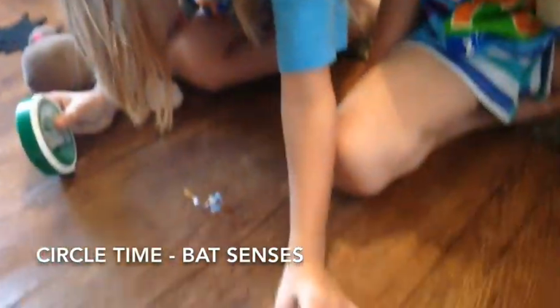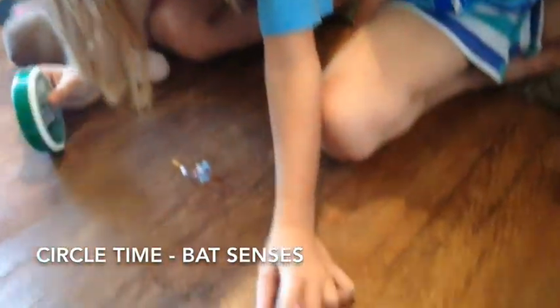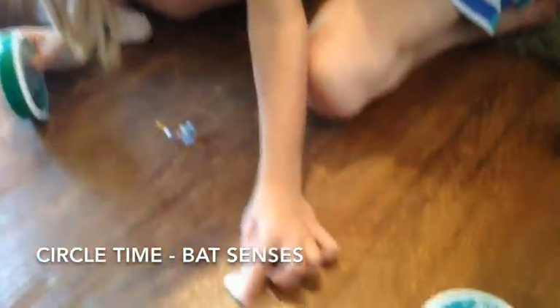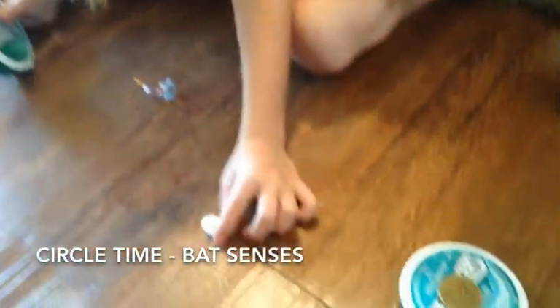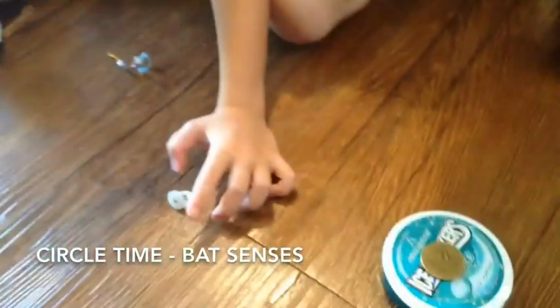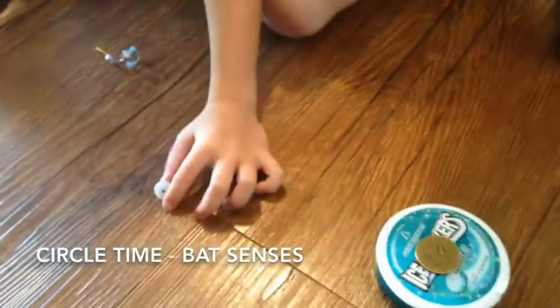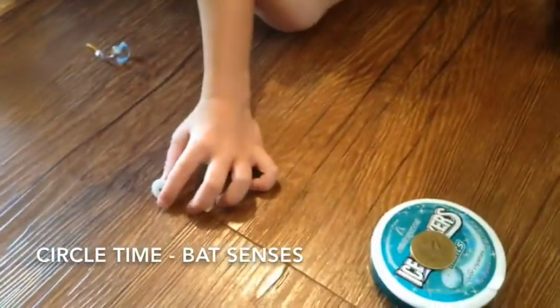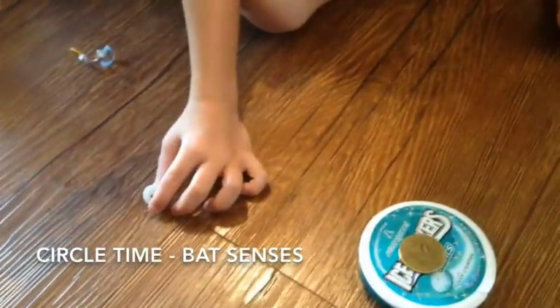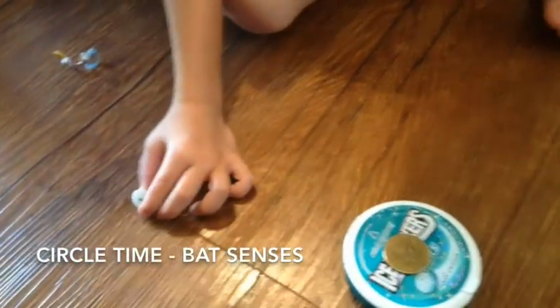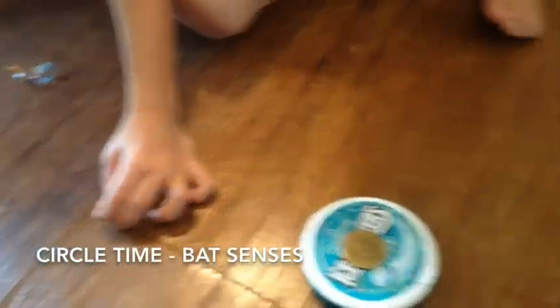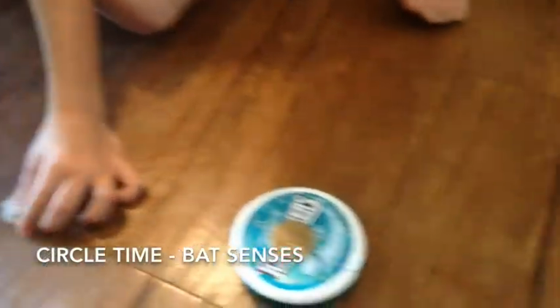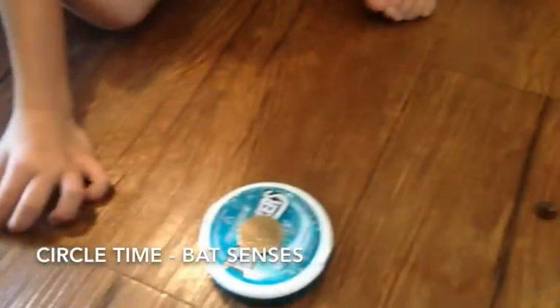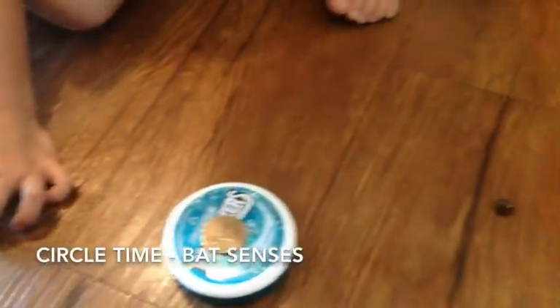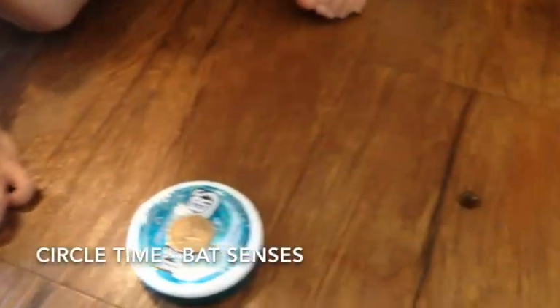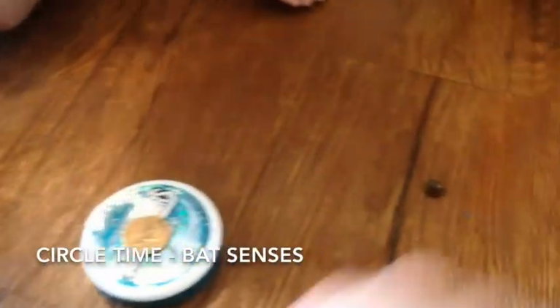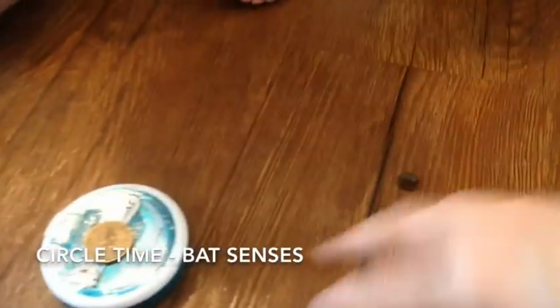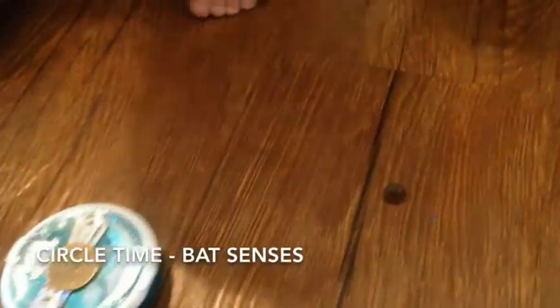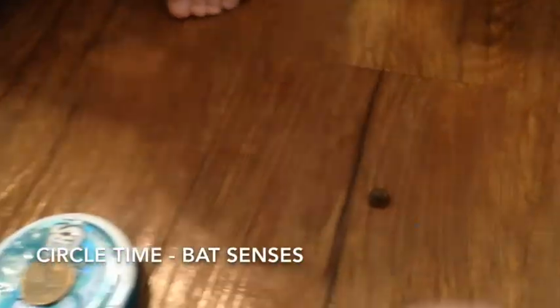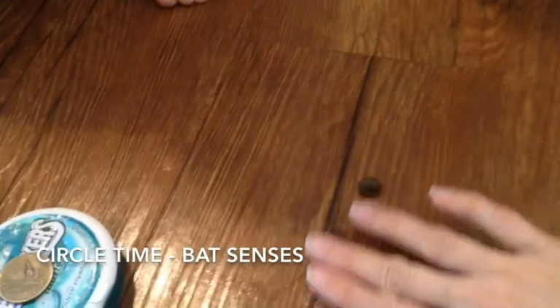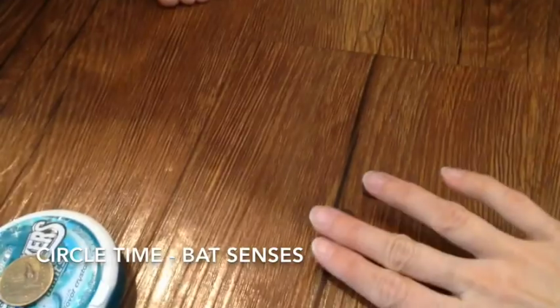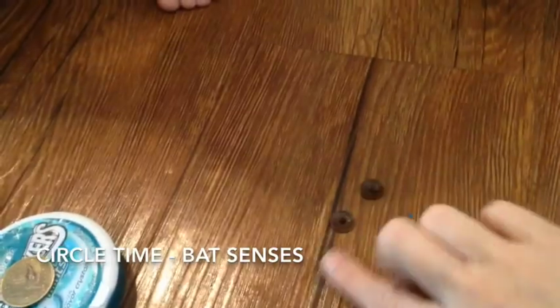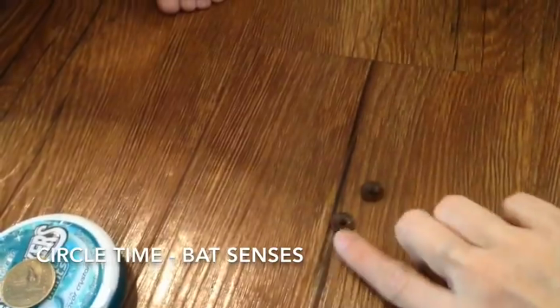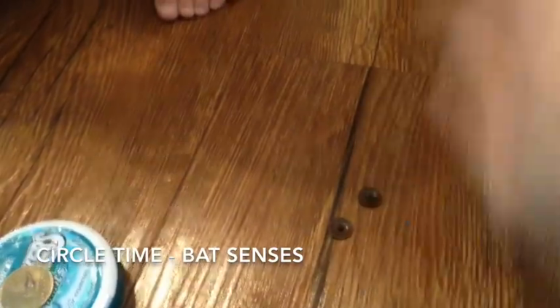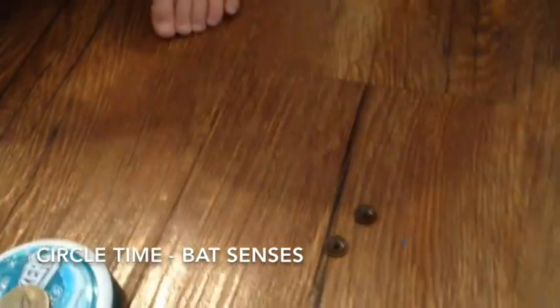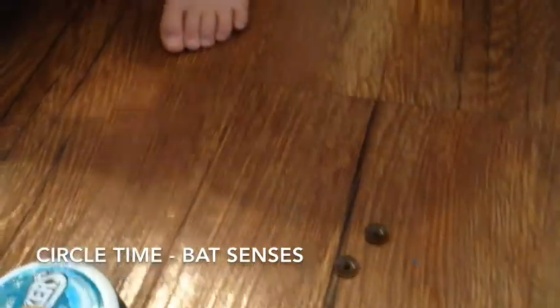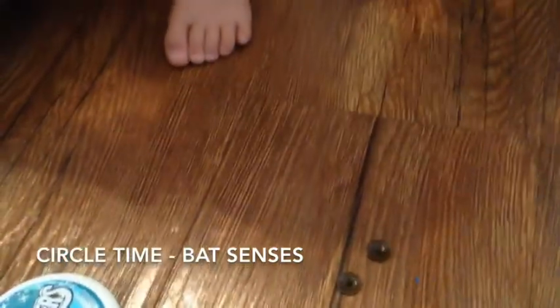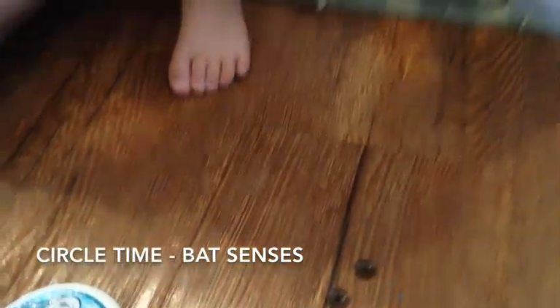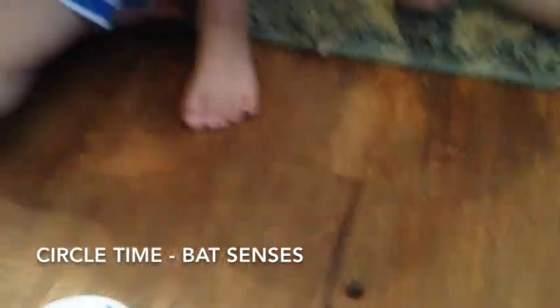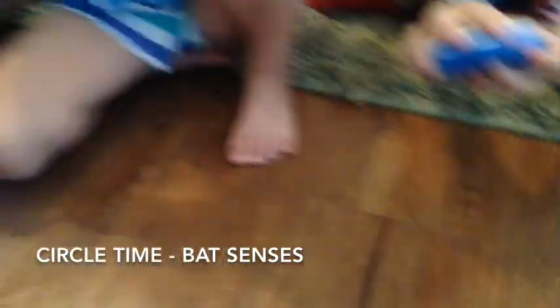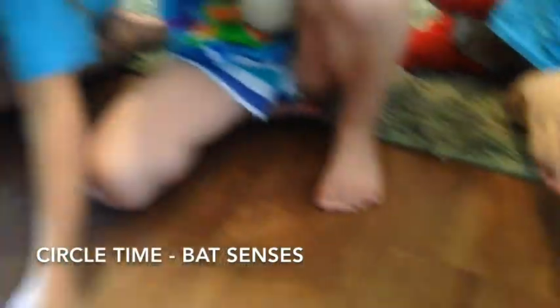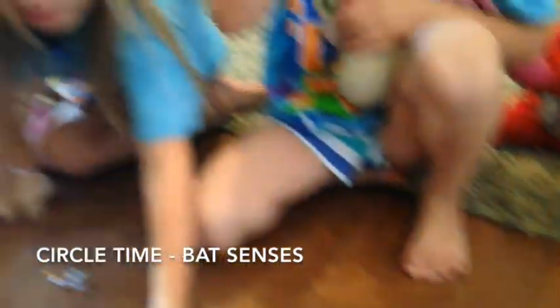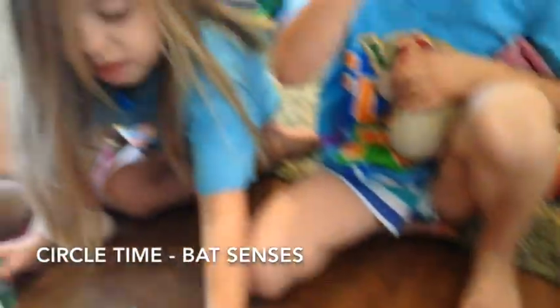Okay, we're using our bat senses to hear what it is. We have some of these little bitty things. Open it up and see what you have.